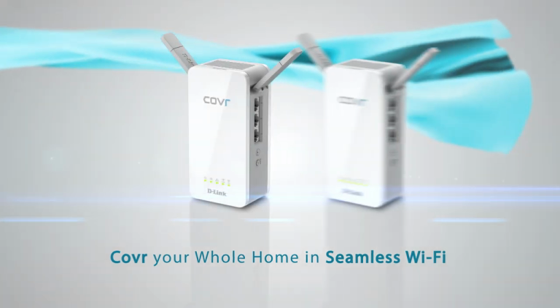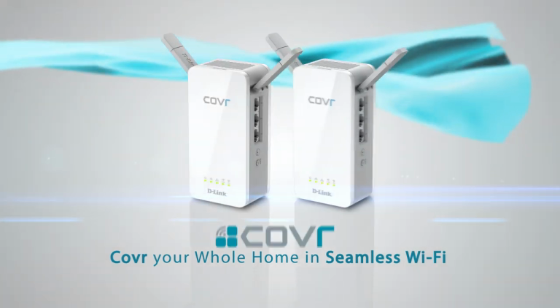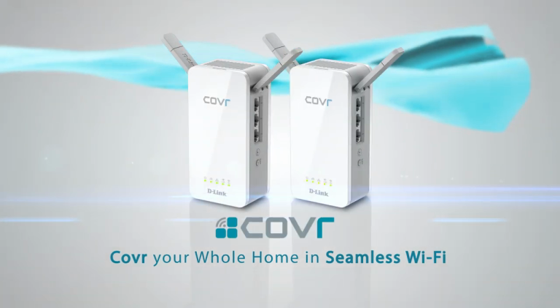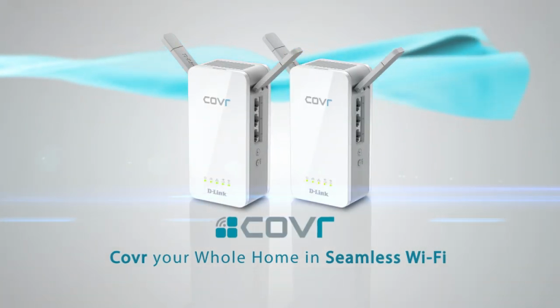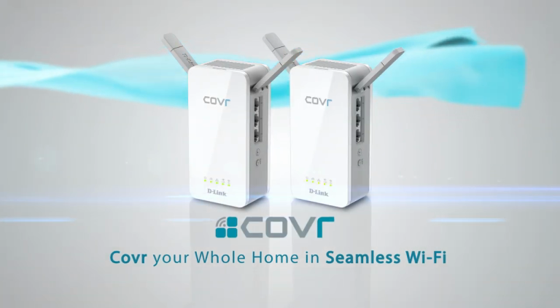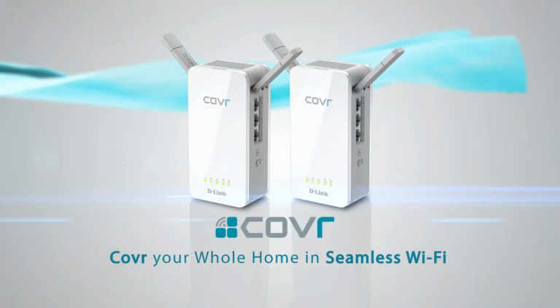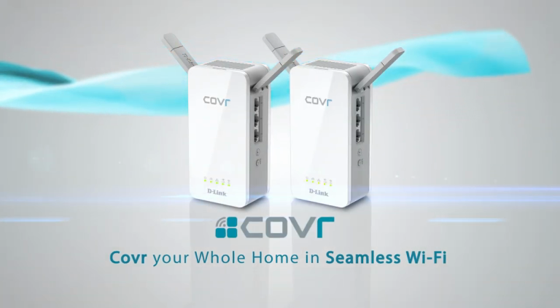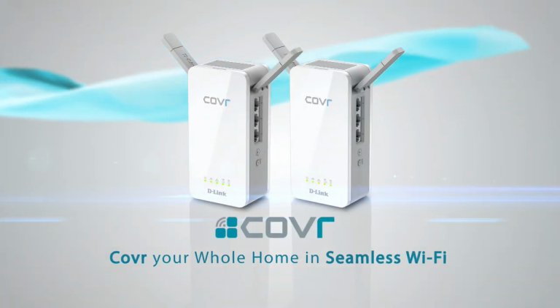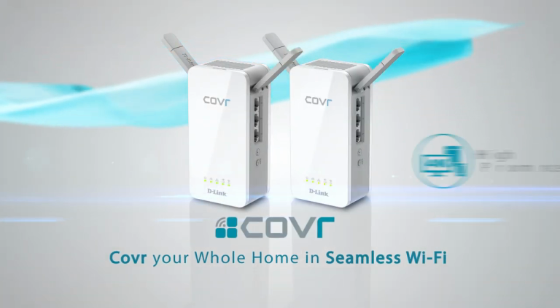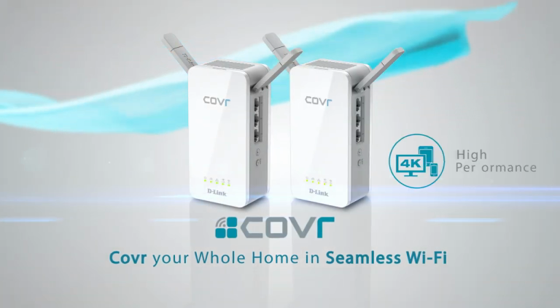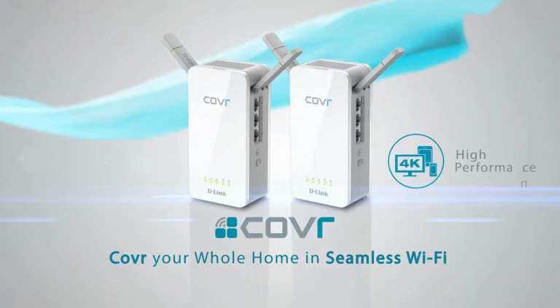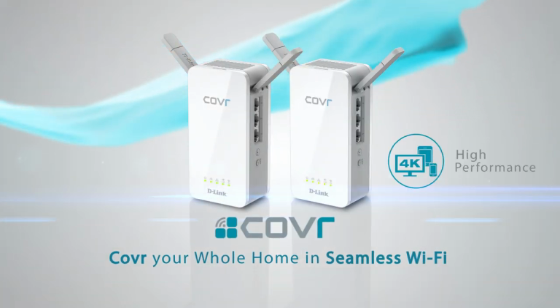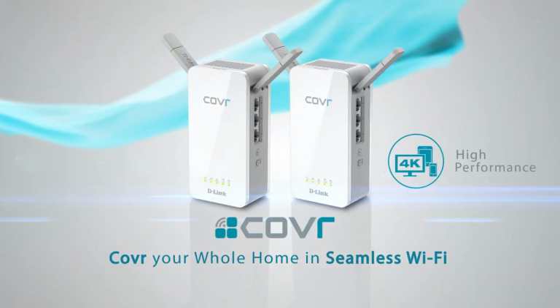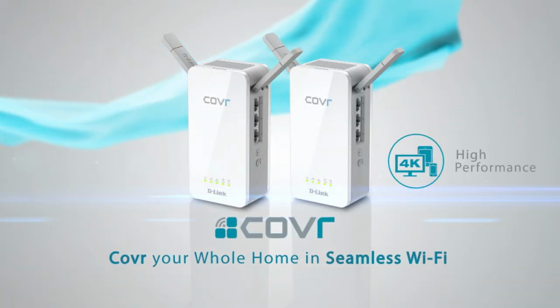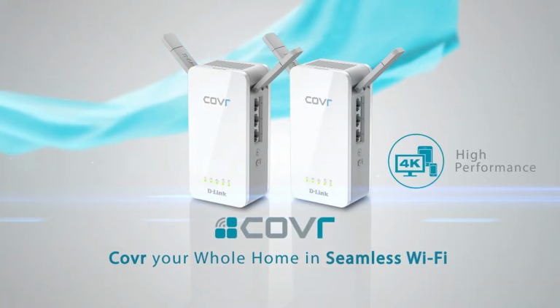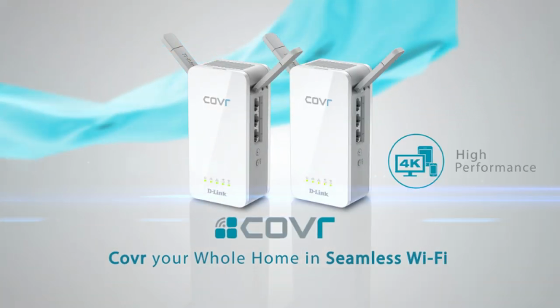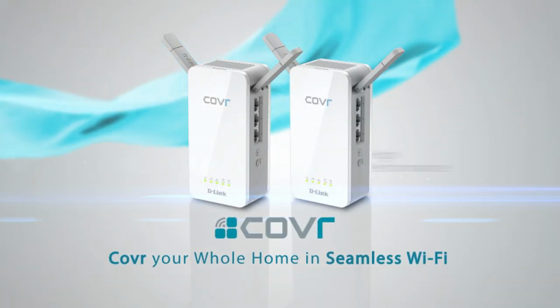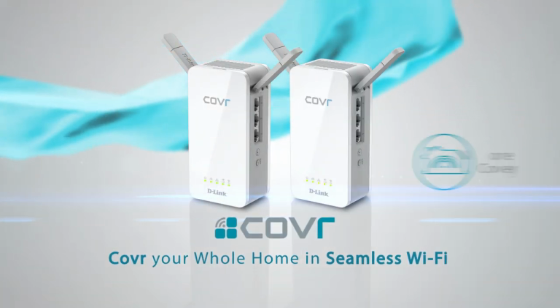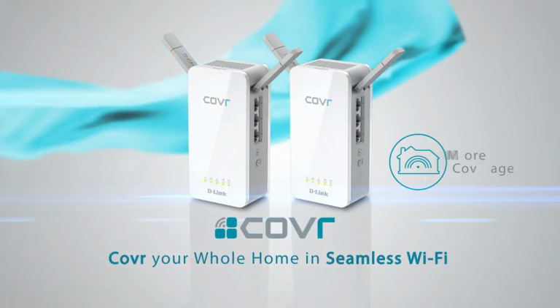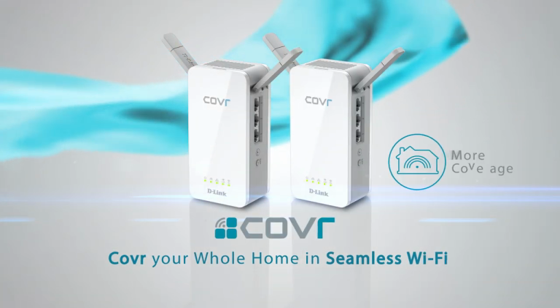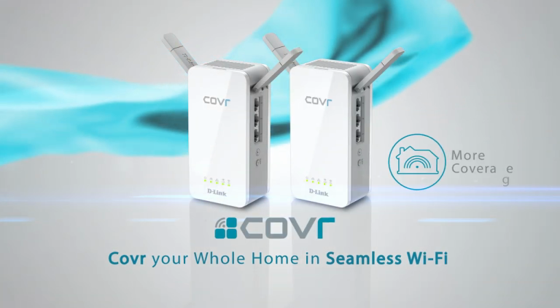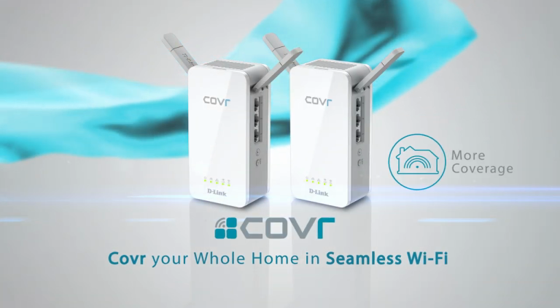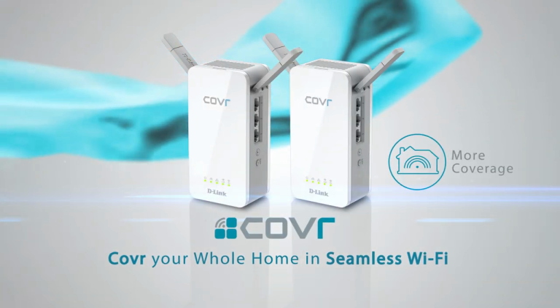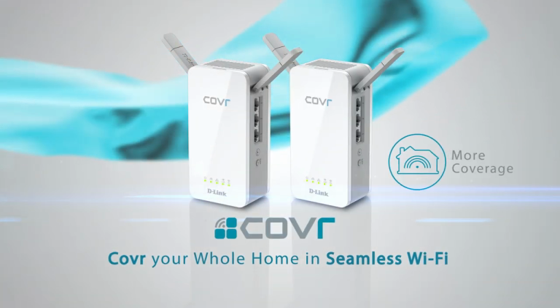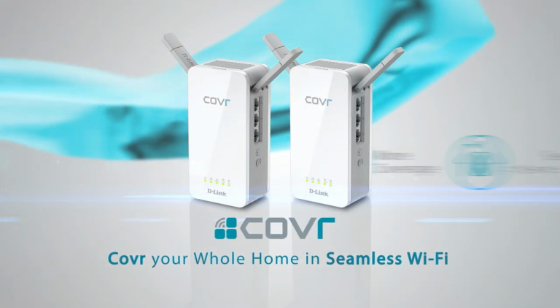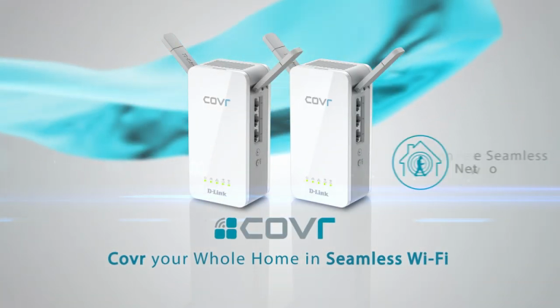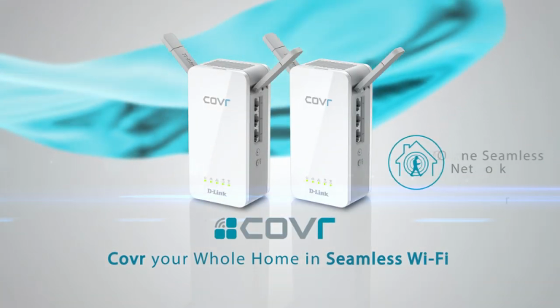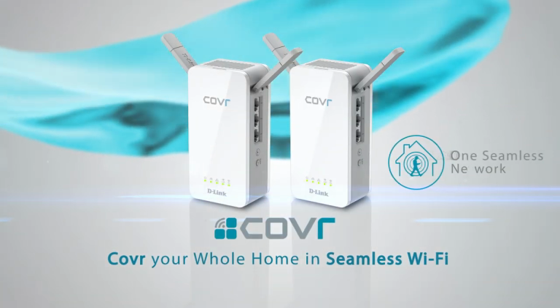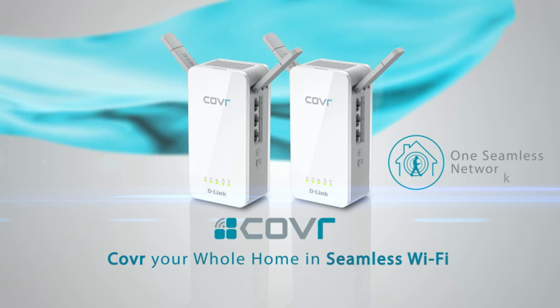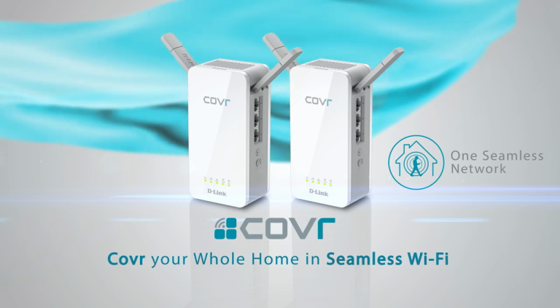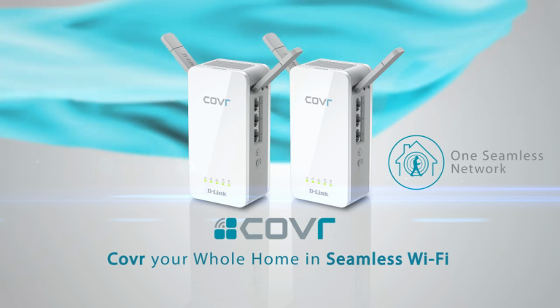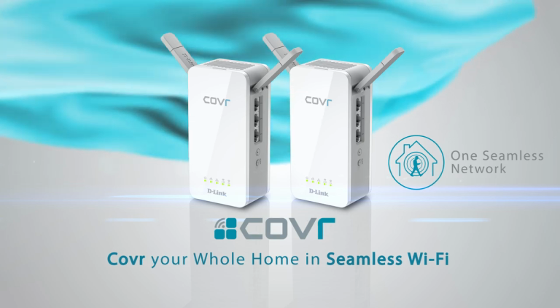Cover by D-Link. High performance. More coverage. One seamless network.